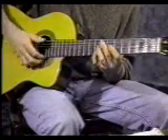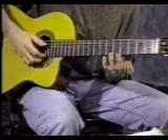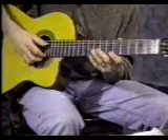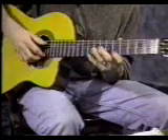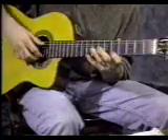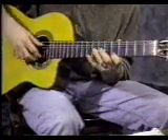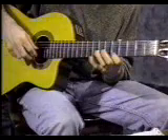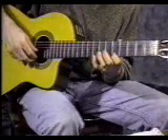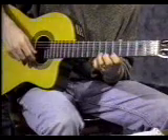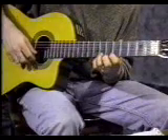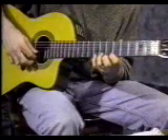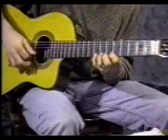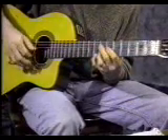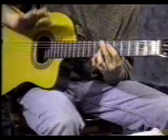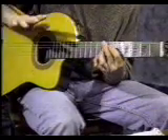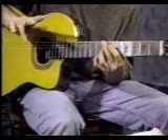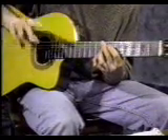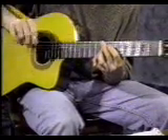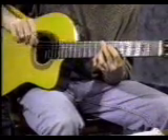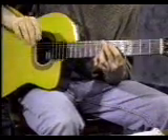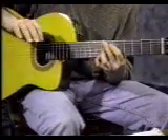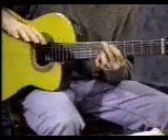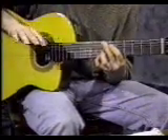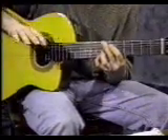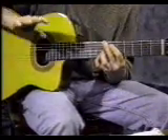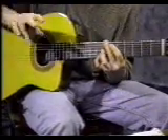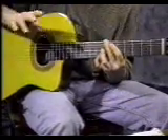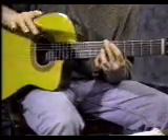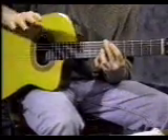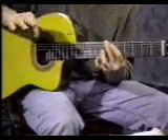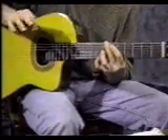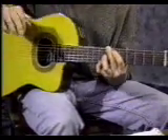A little faster: five, seven, eight. Again, alternate your right hand fingers — ring, middle, index.